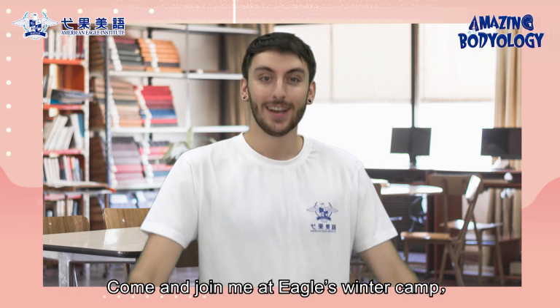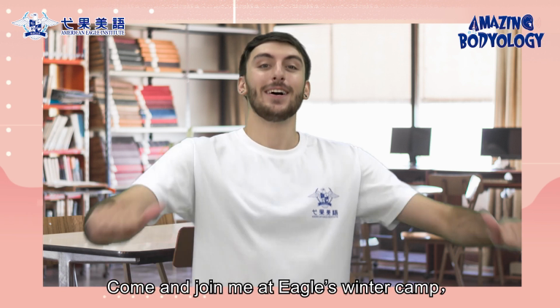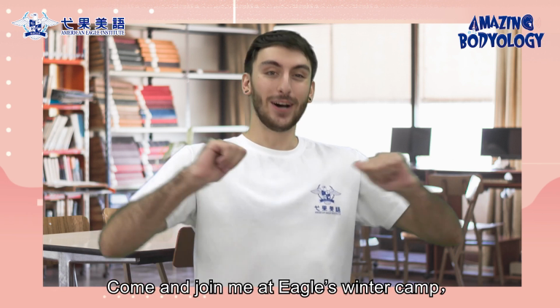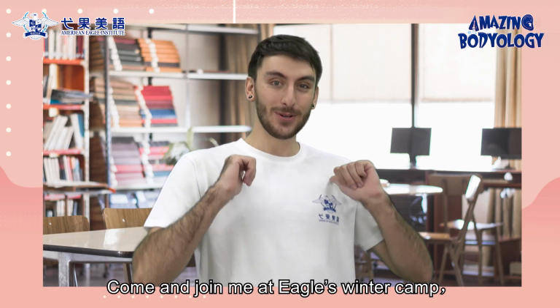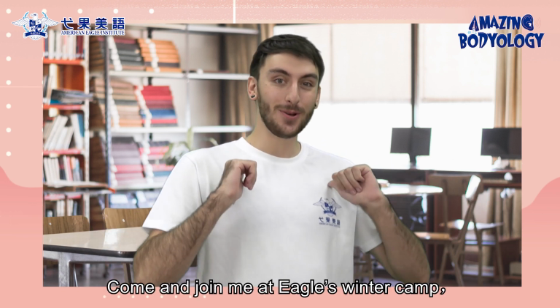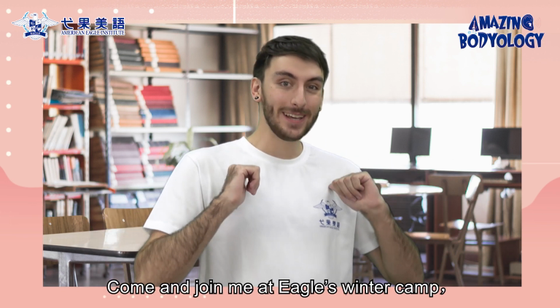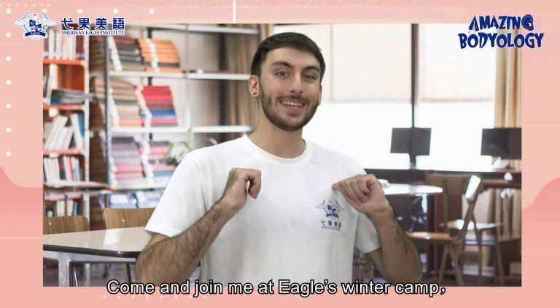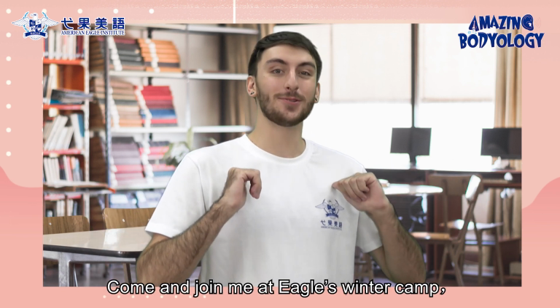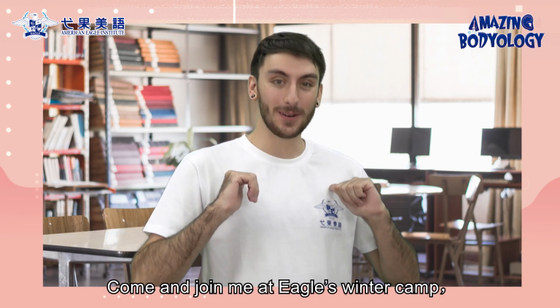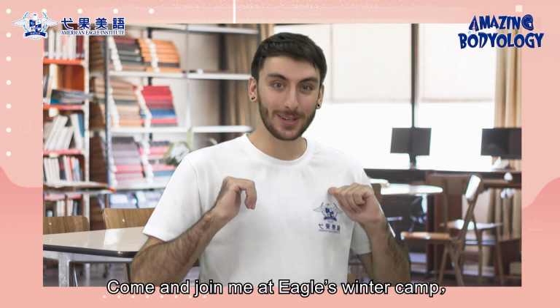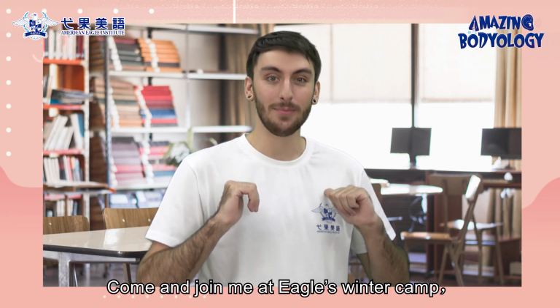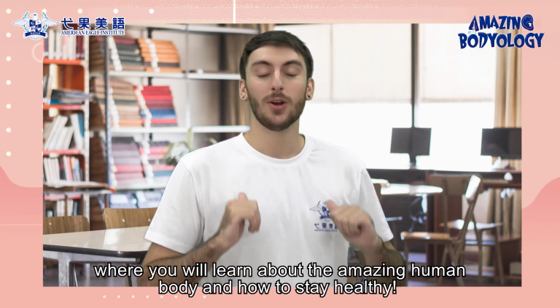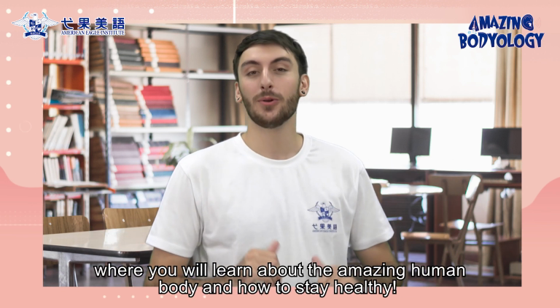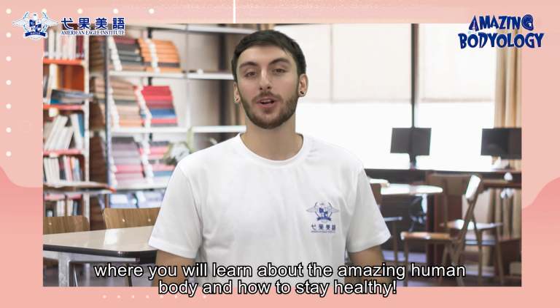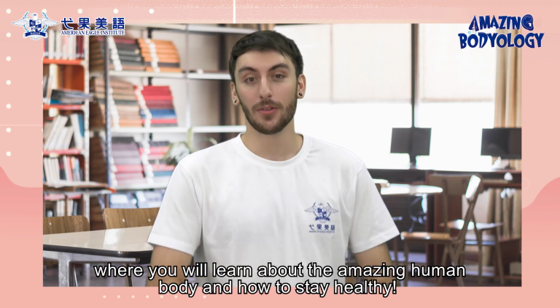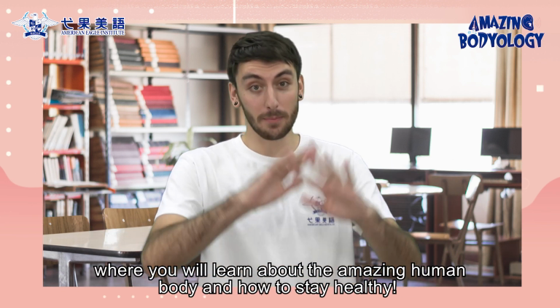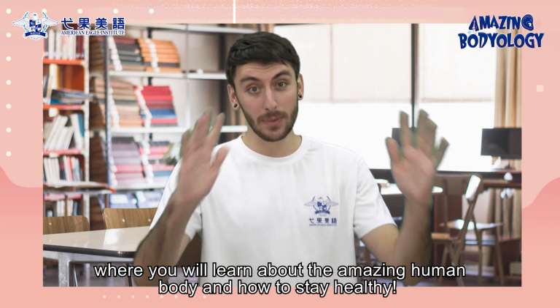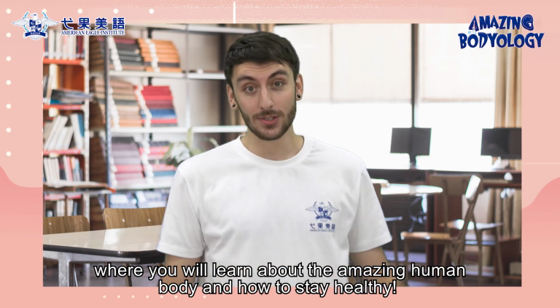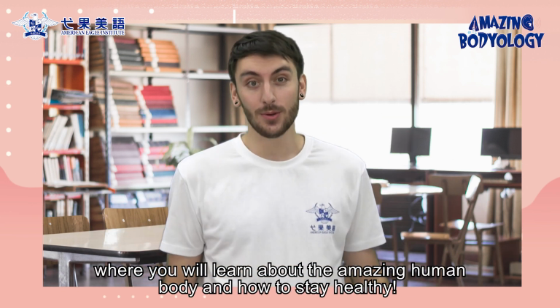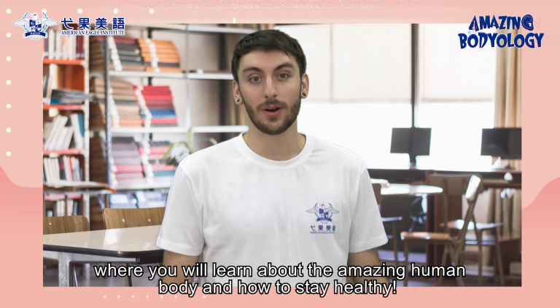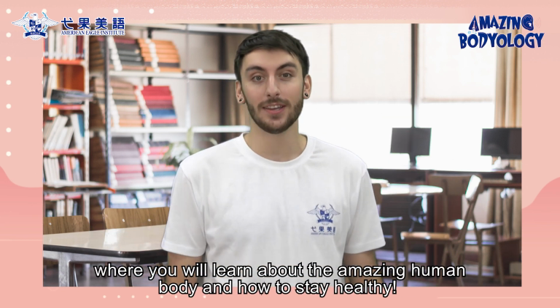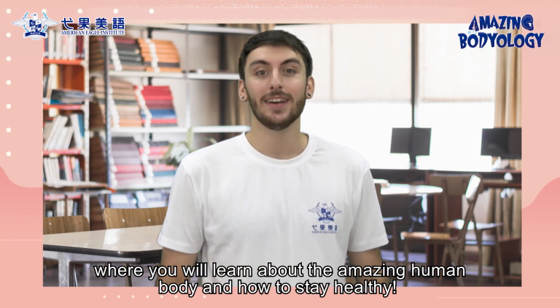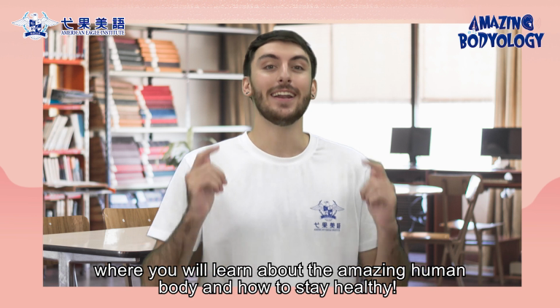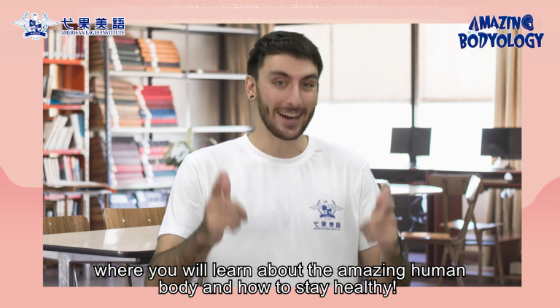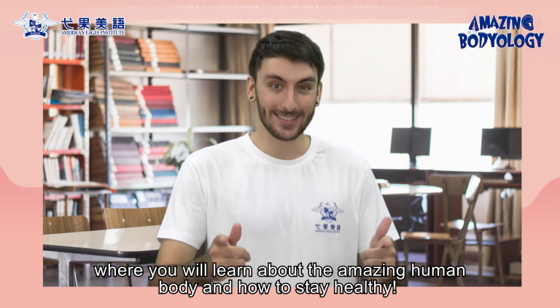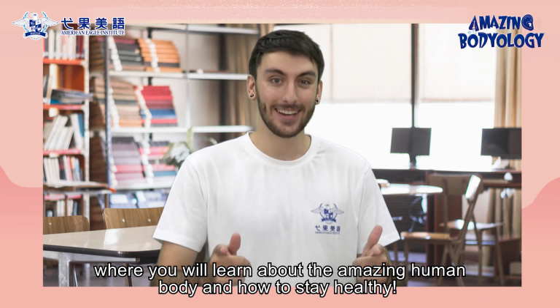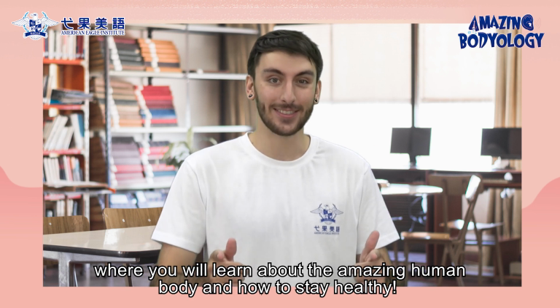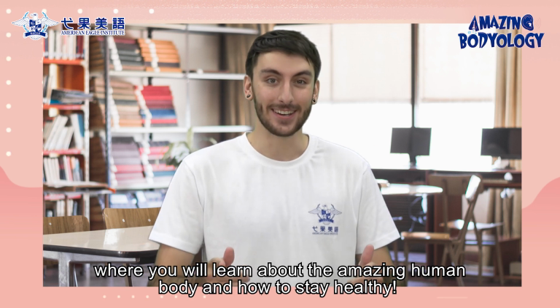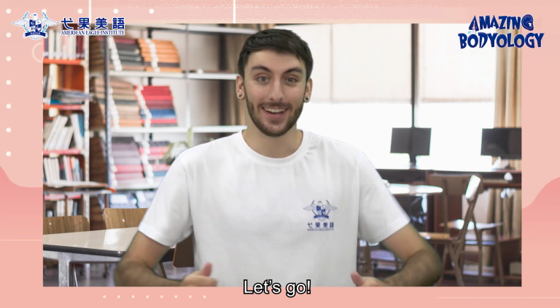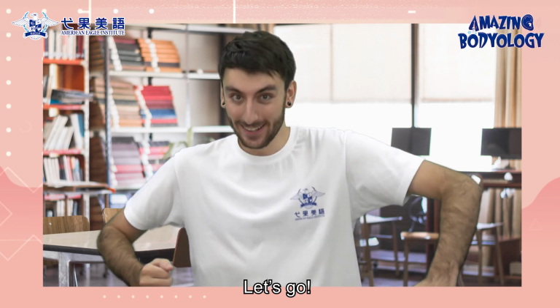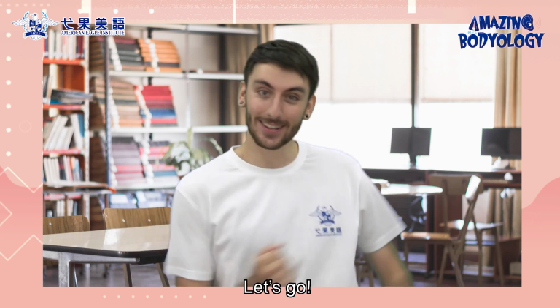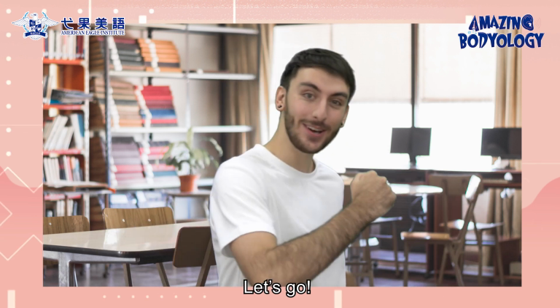Come and join me at Eagle's Winter Camp, where you'll learn about the amazing human body and how to stay healthy. Let's go.